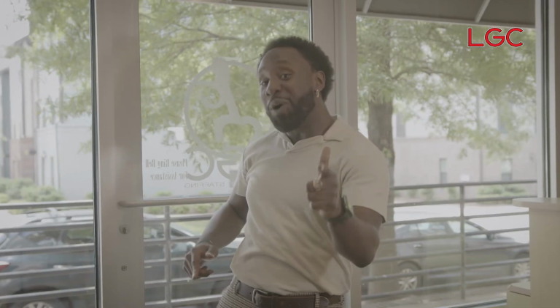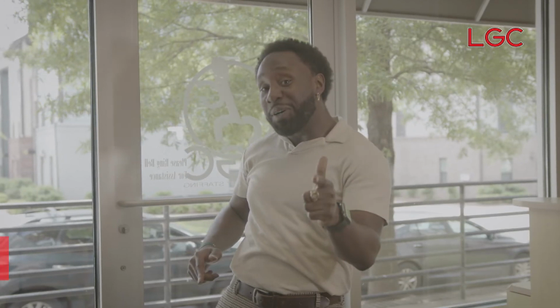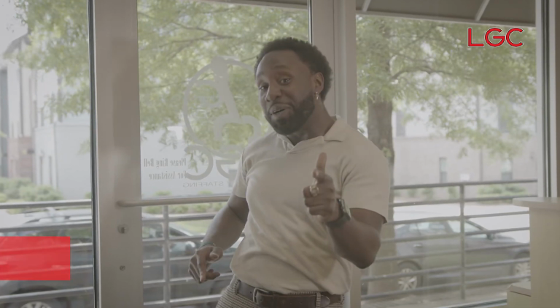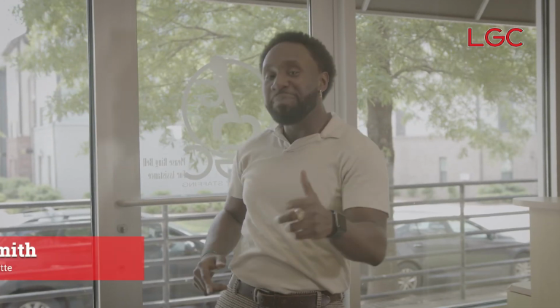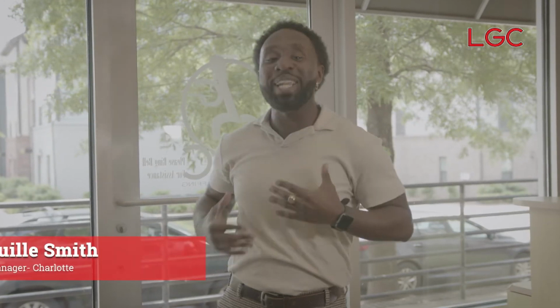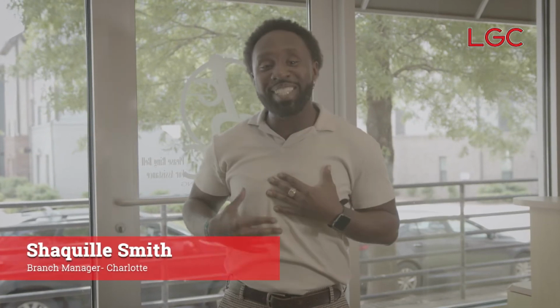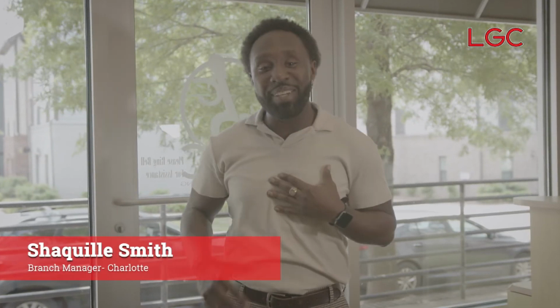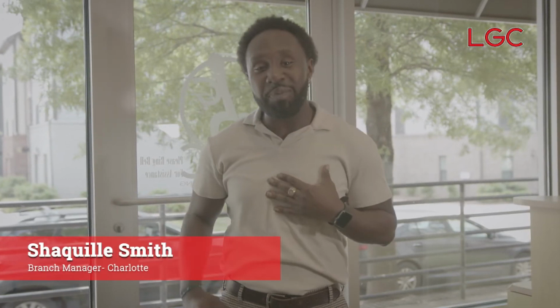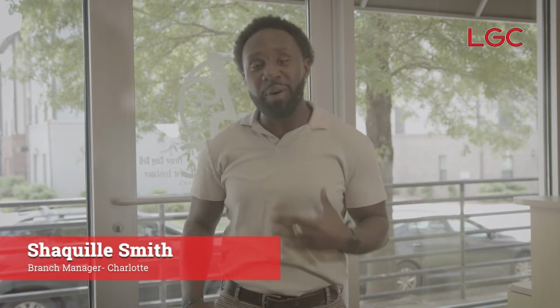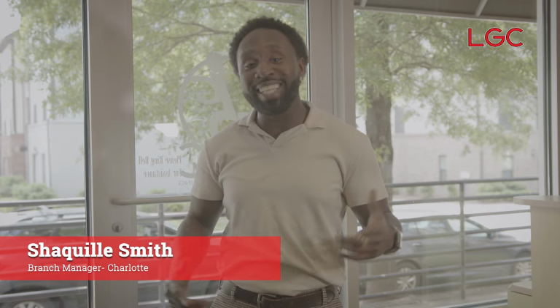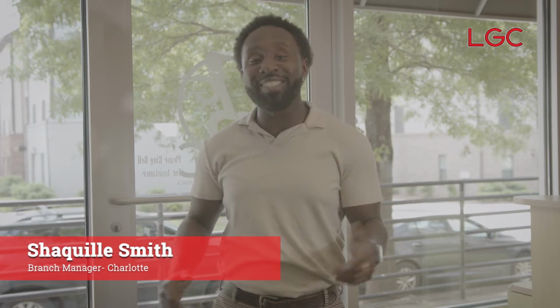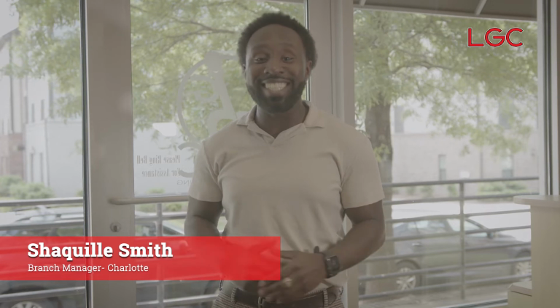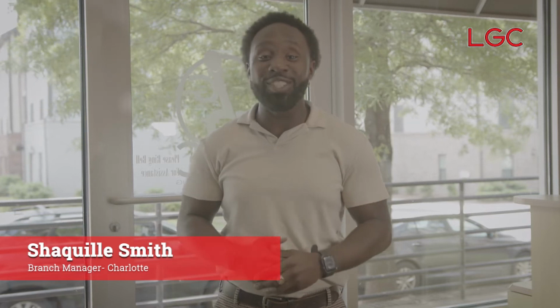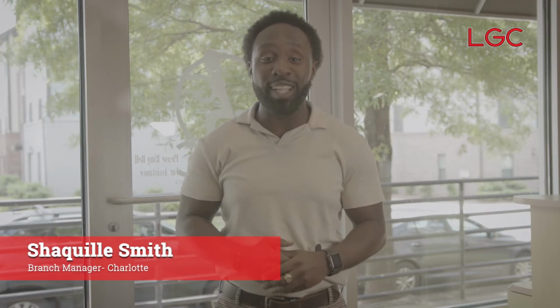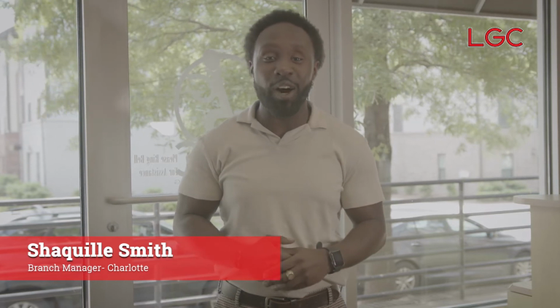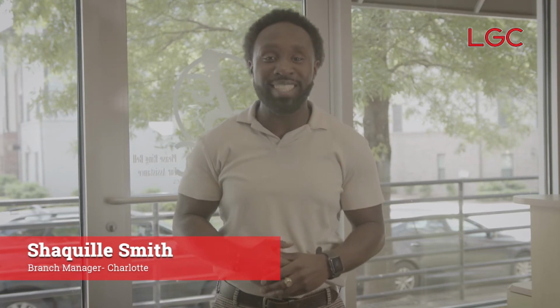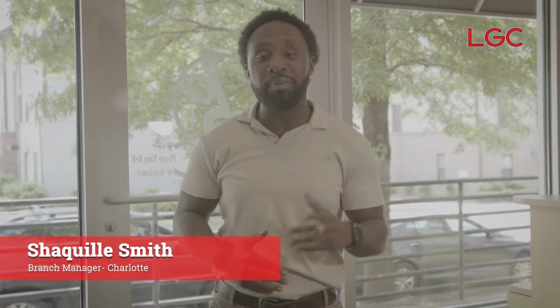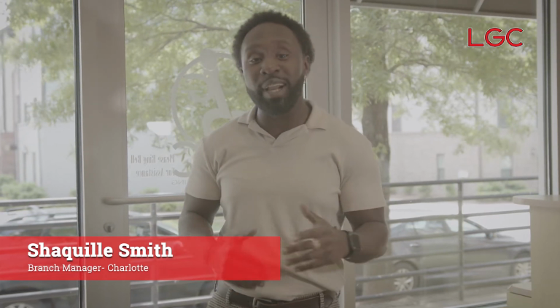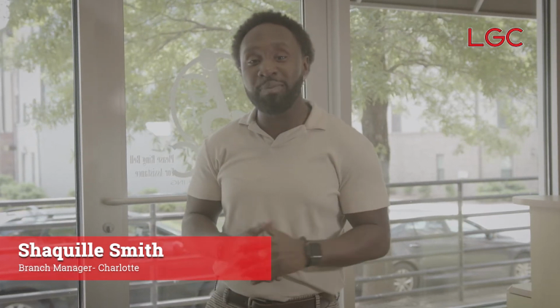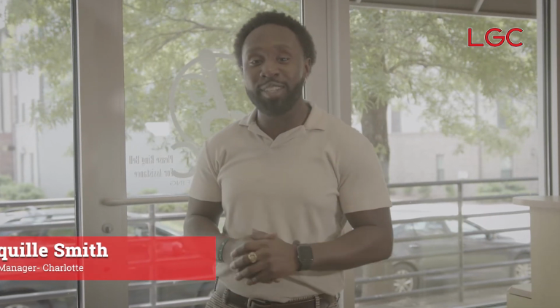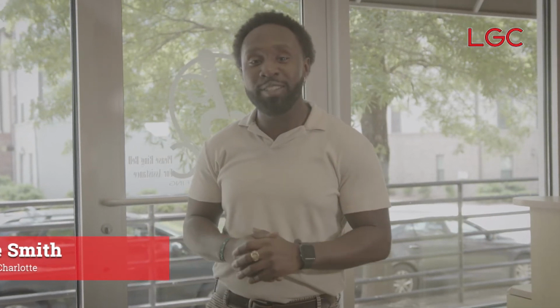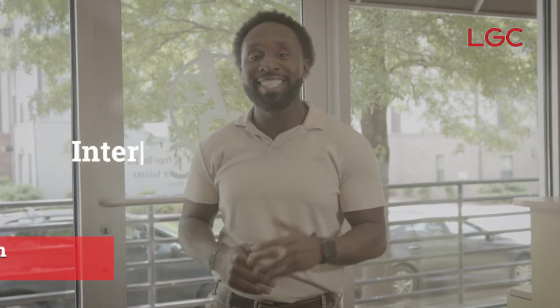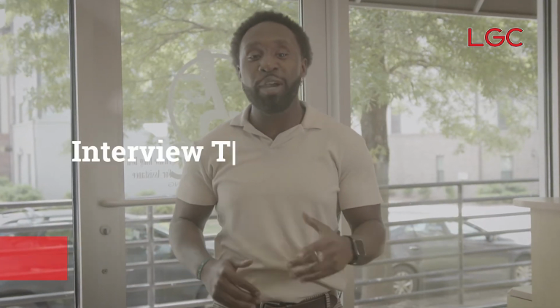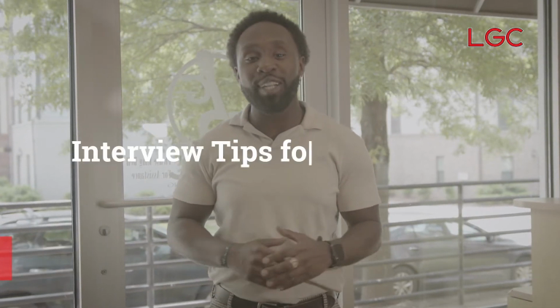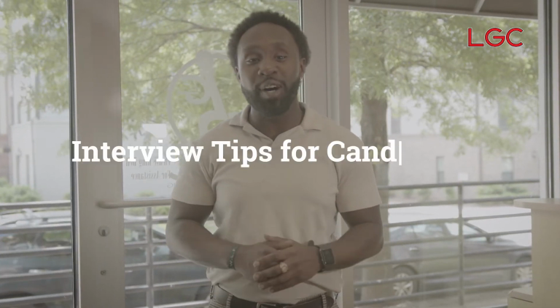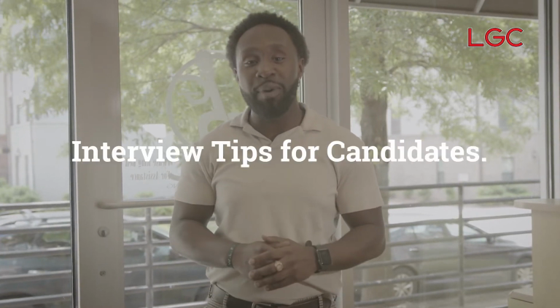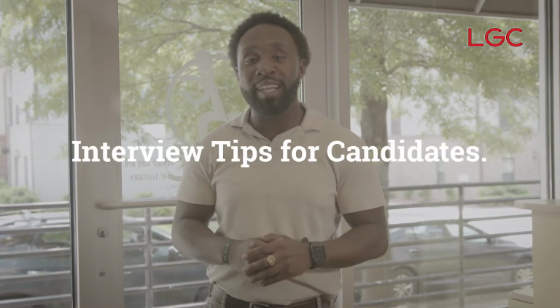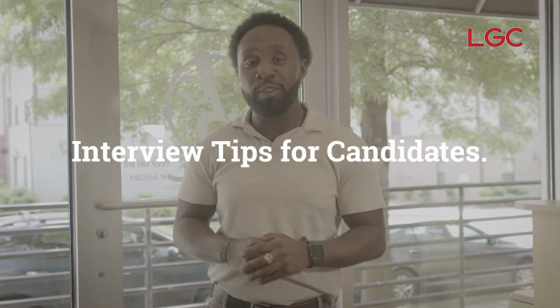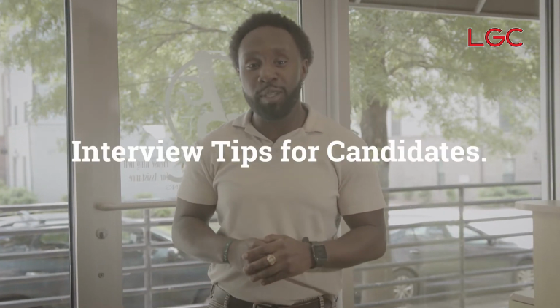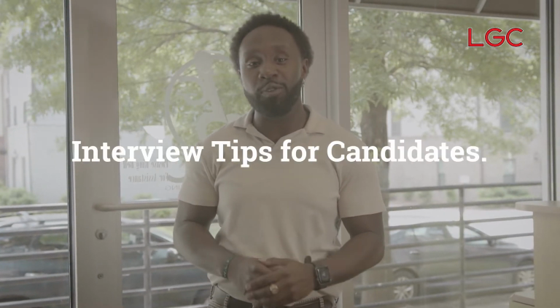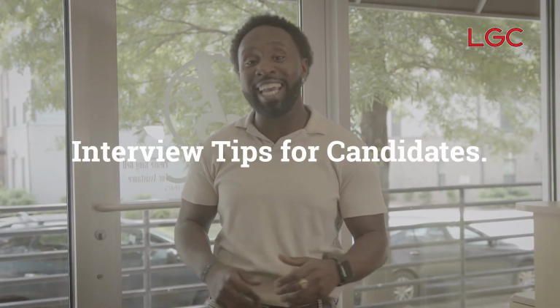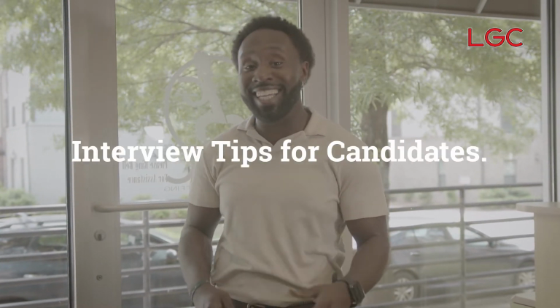Welcome! My name is Shaquille Smith. I'm with LGC Charlotte office and I'm the branch manager. Today we're going to talk about interview tips for candidates.